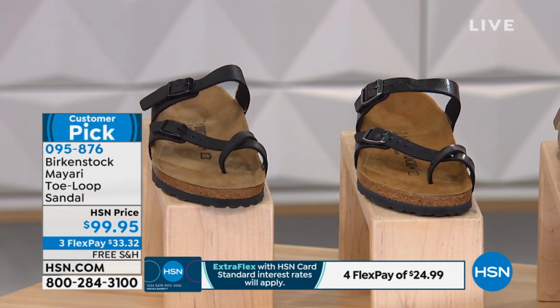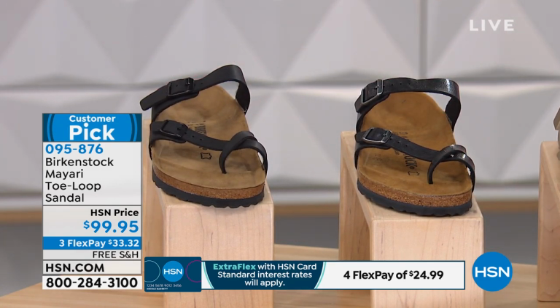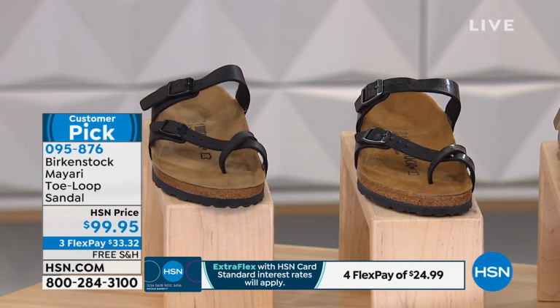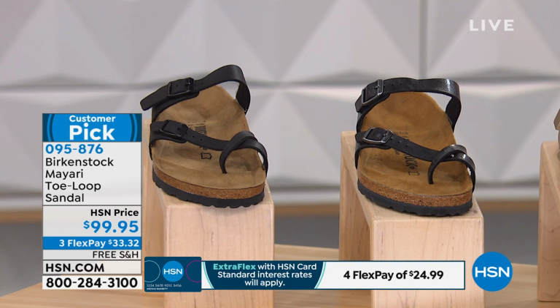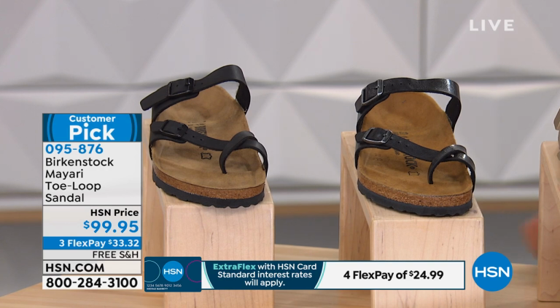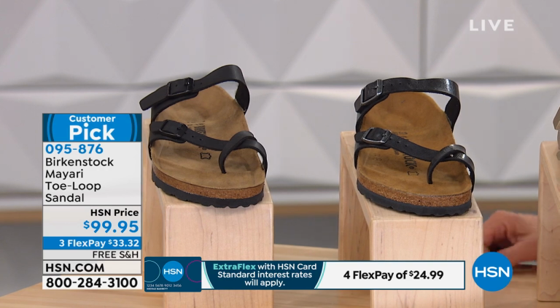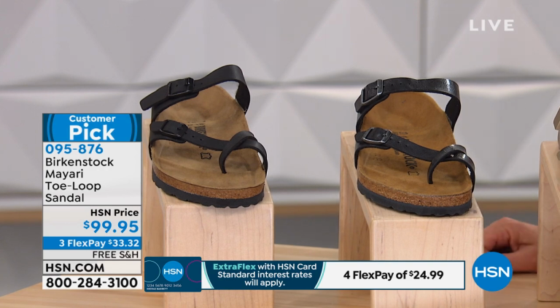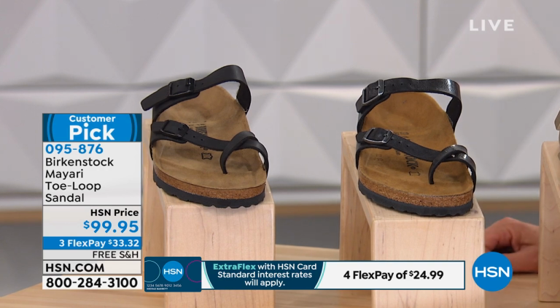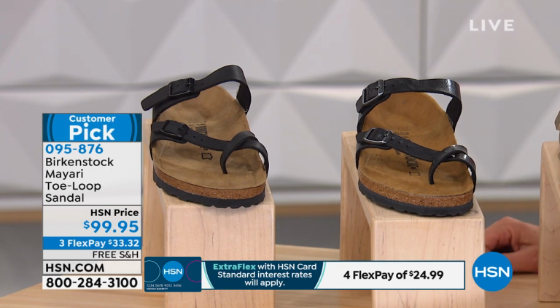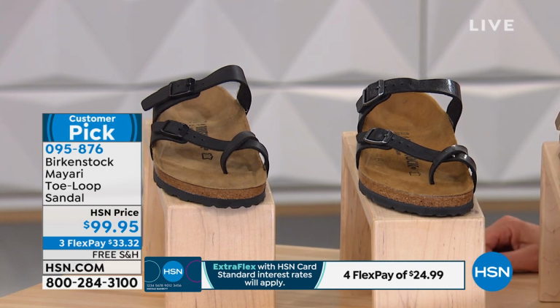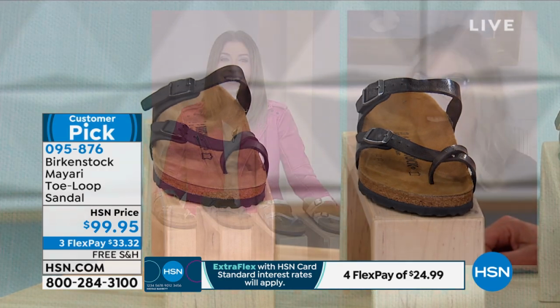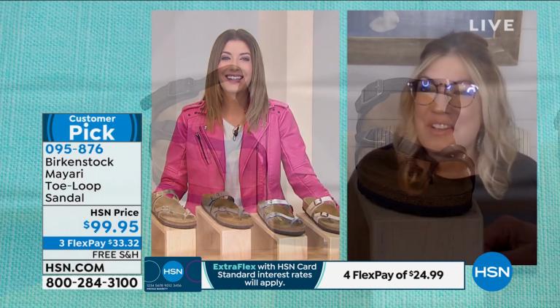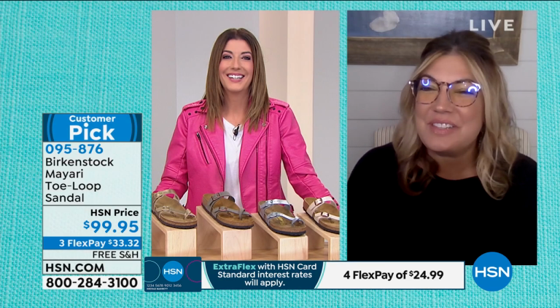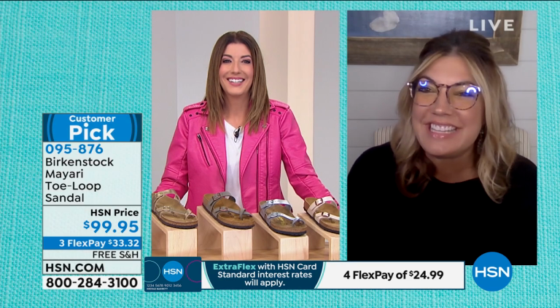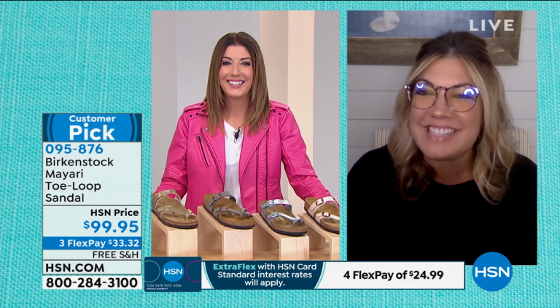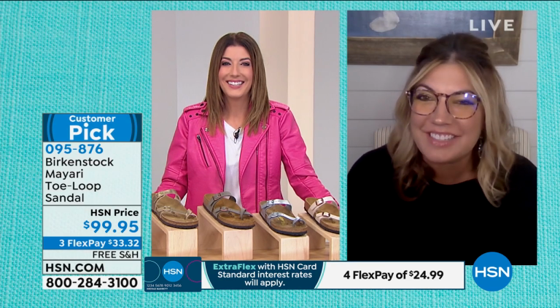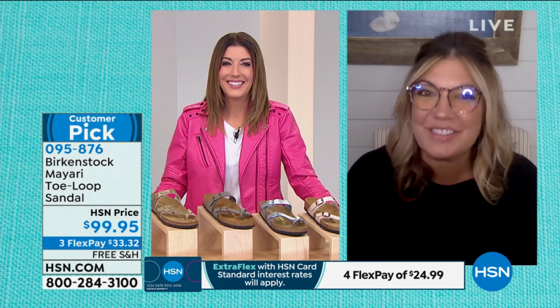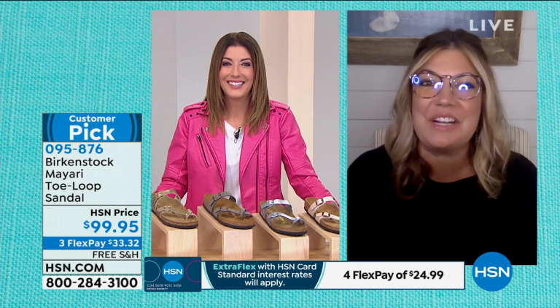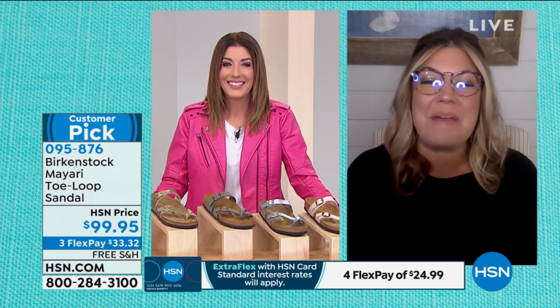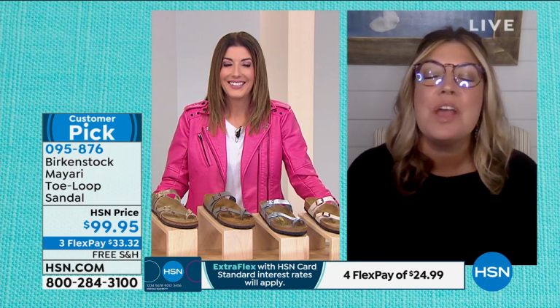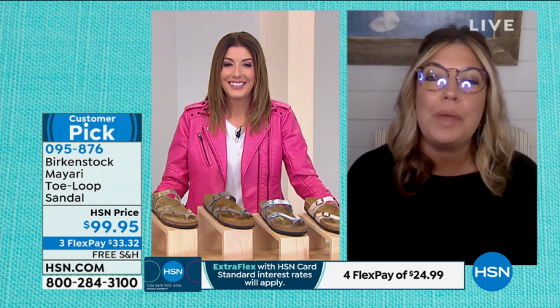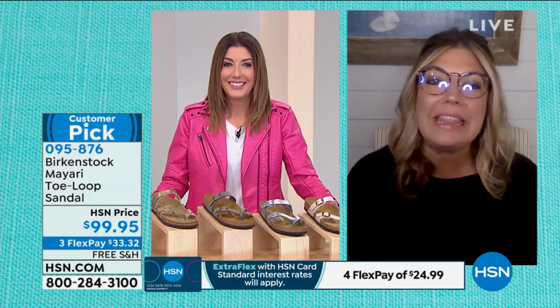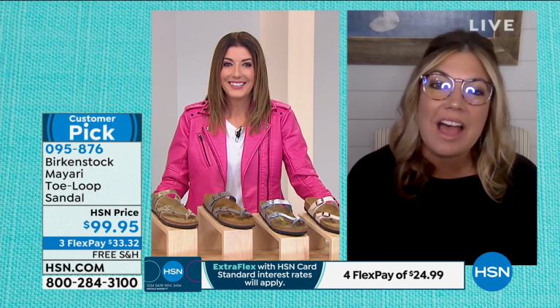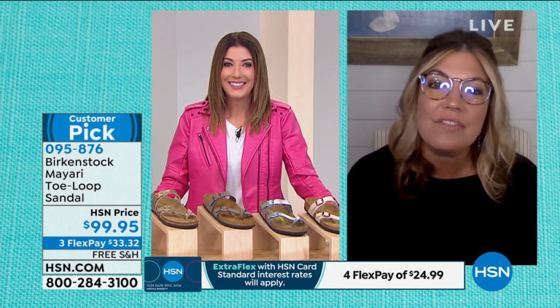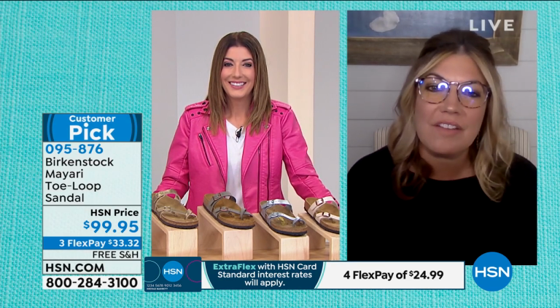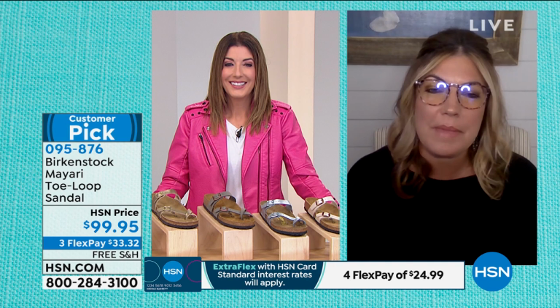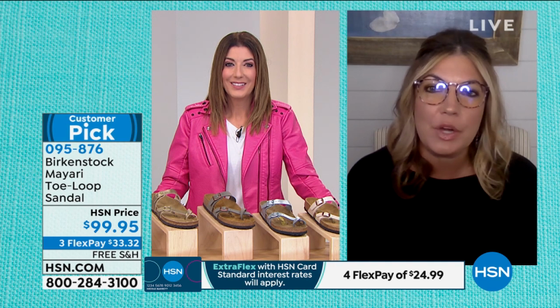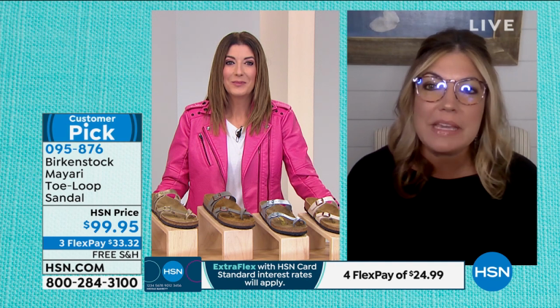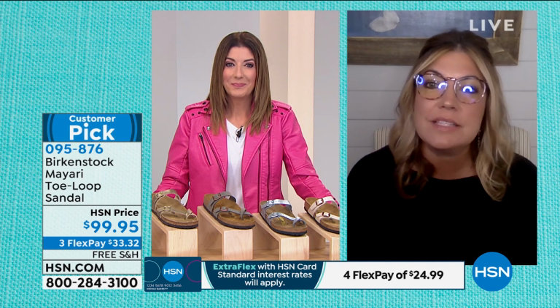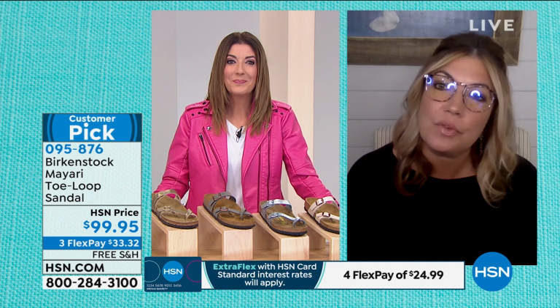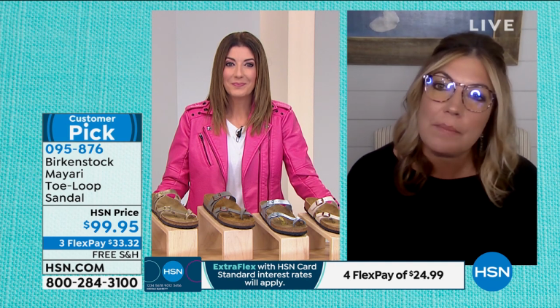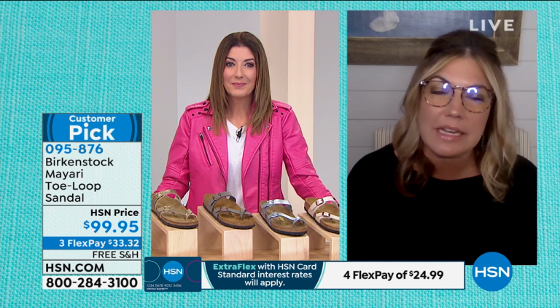So this one is the Mayari. We did the Giza a little earlier, but we love the Mayari because it's more feminine.